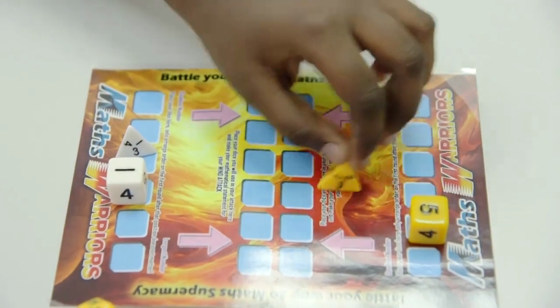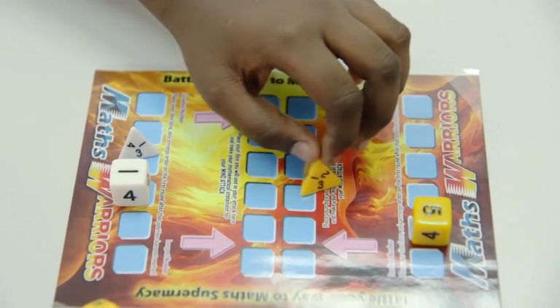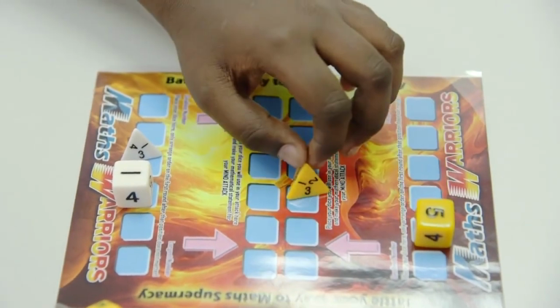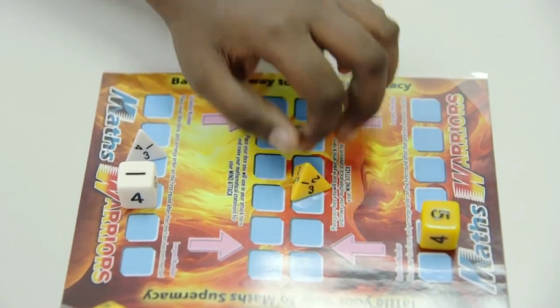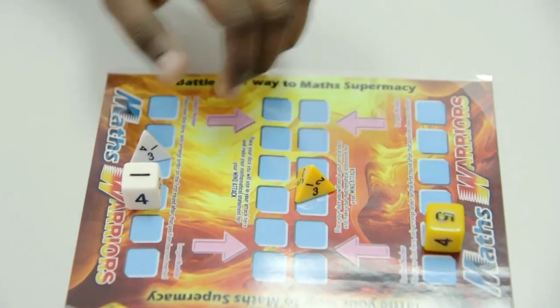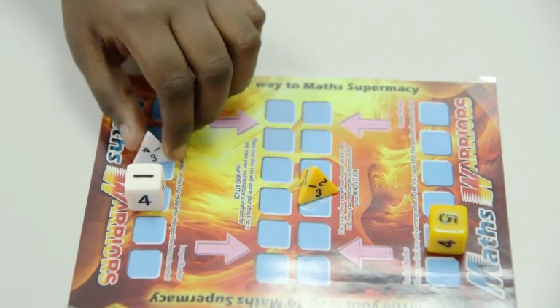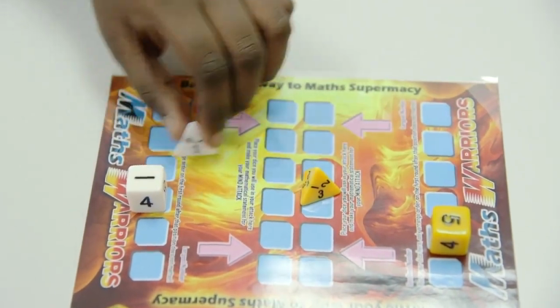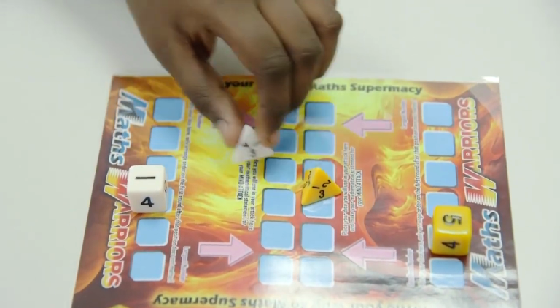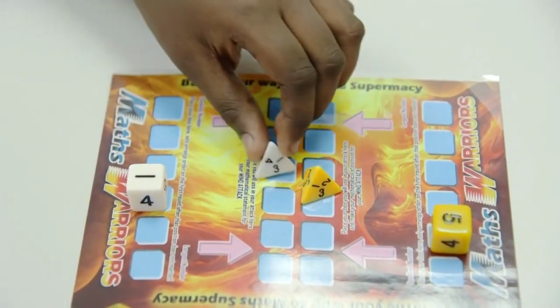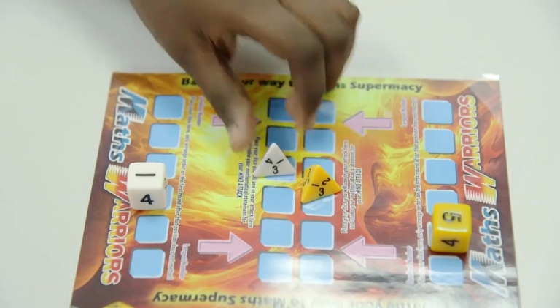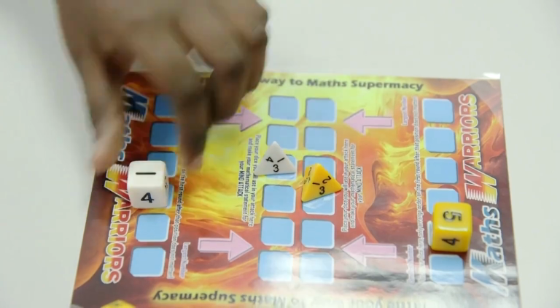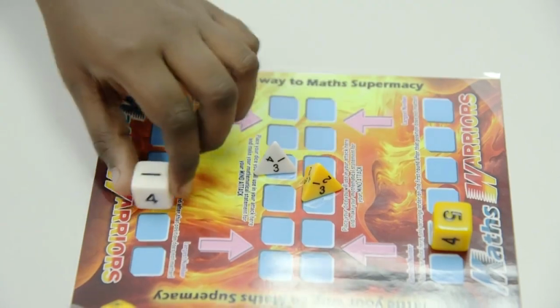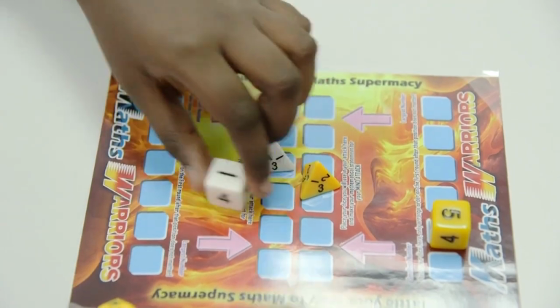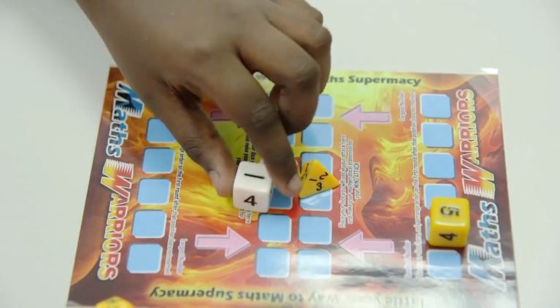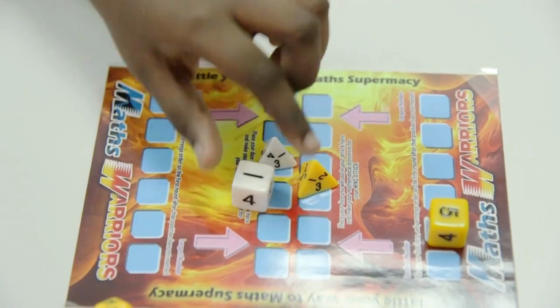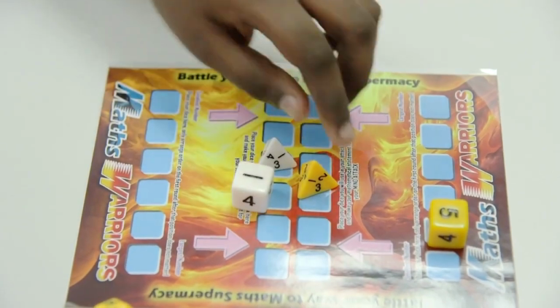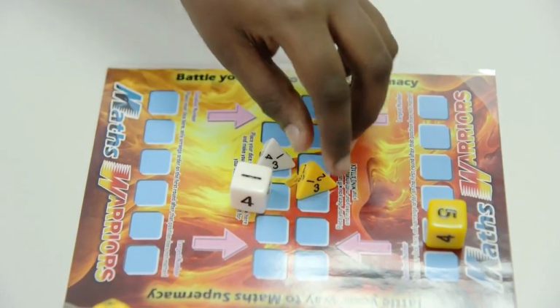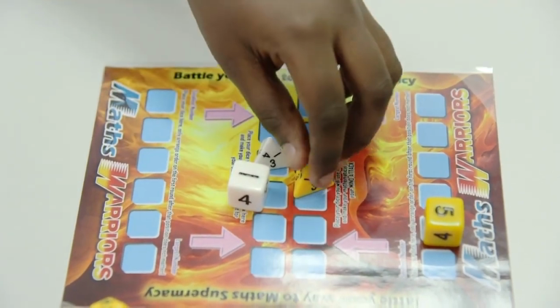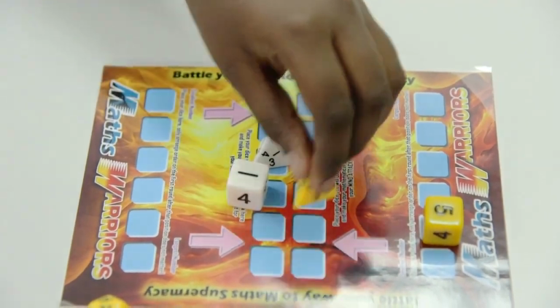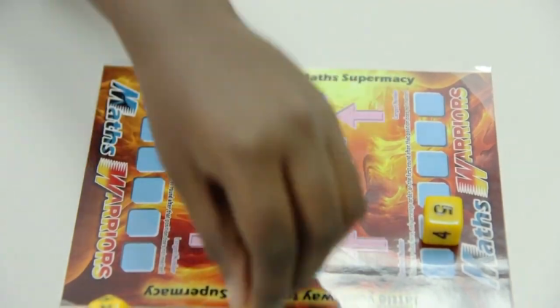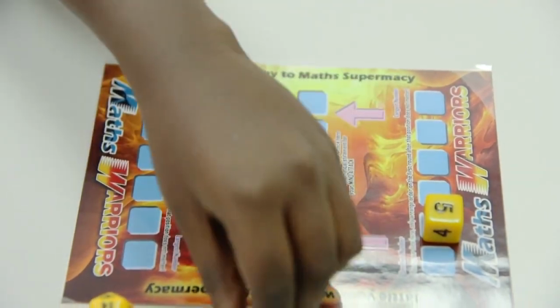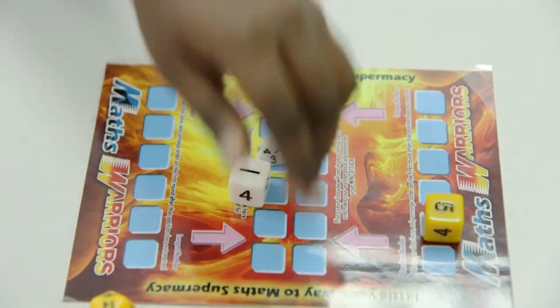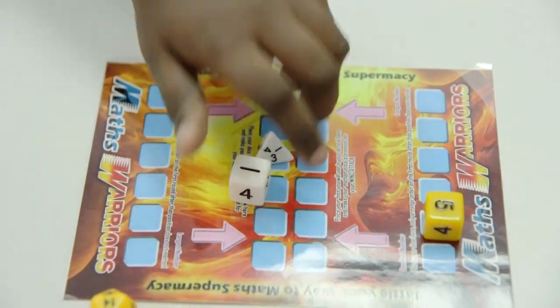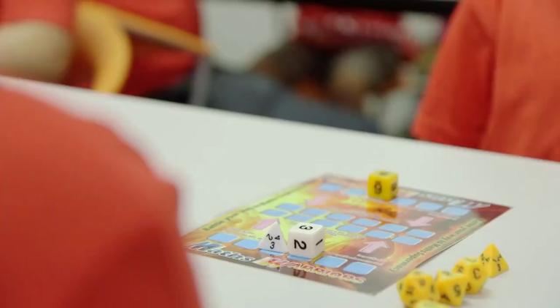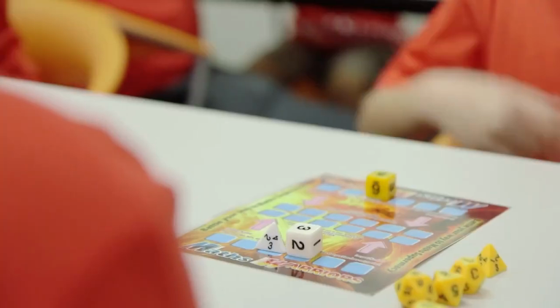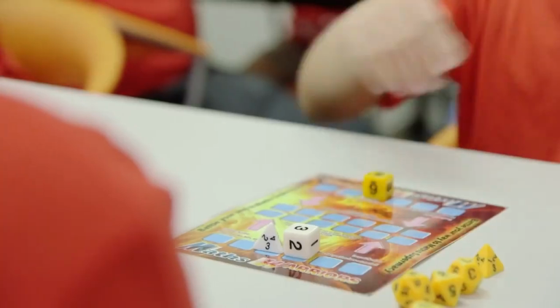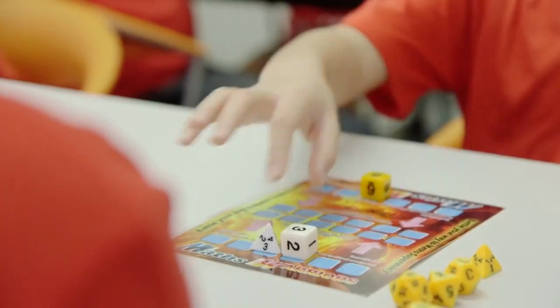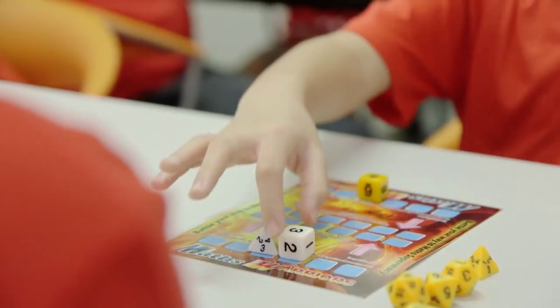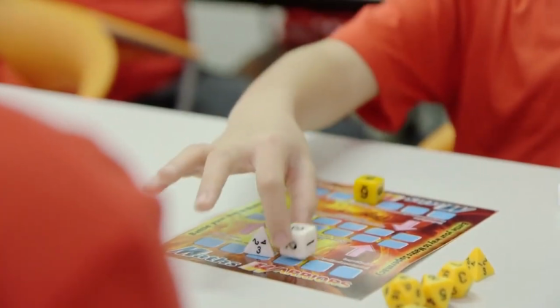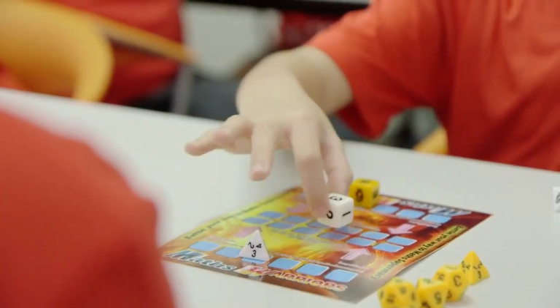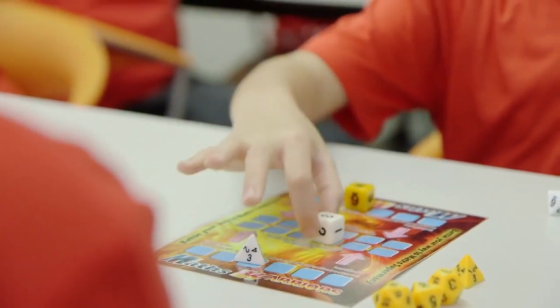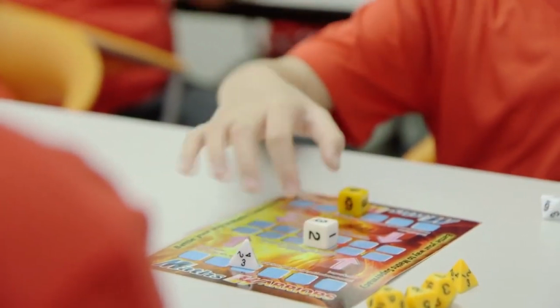Now both players have two dice left. Three equals three. John uses a mind attack while Mary does the strength attack.